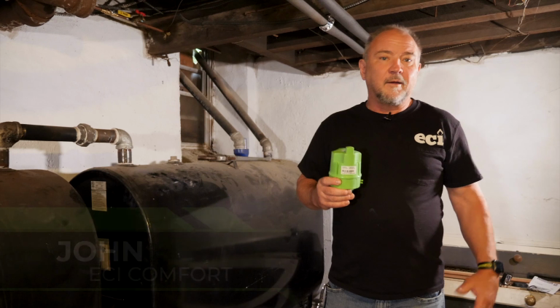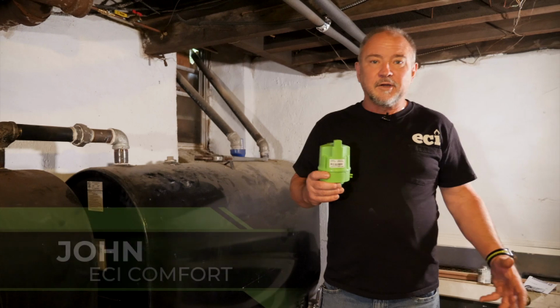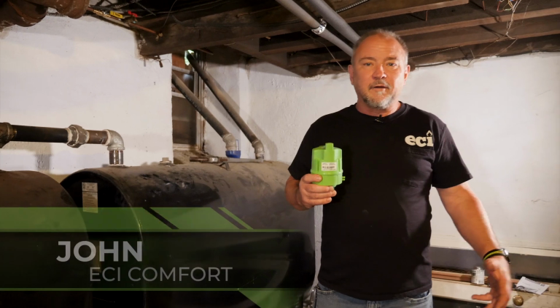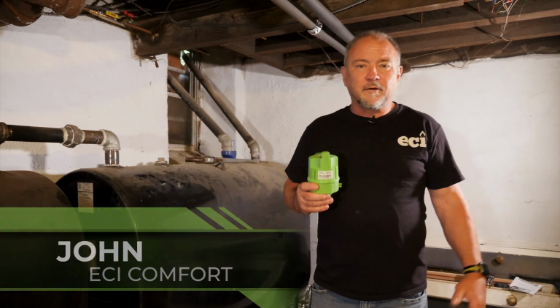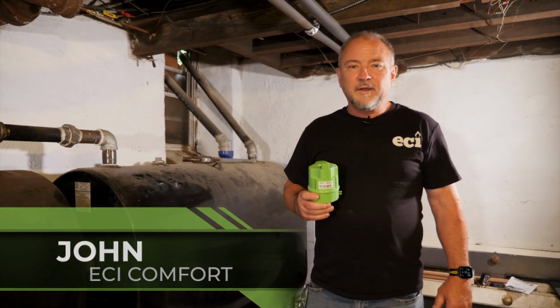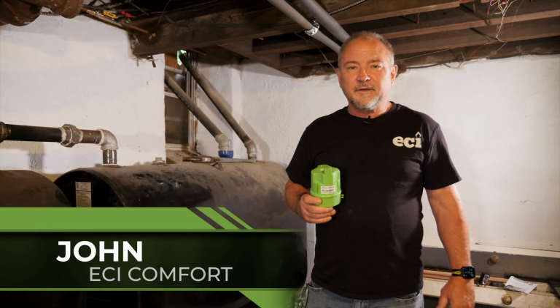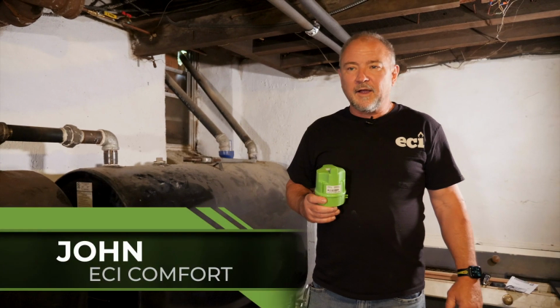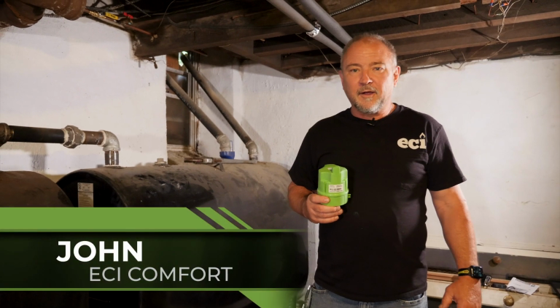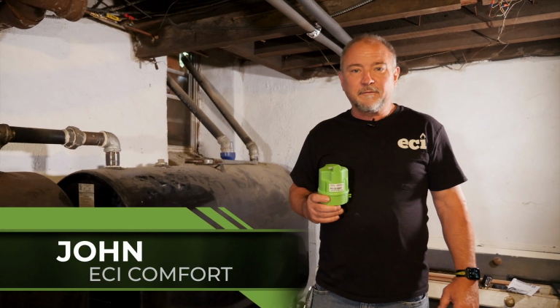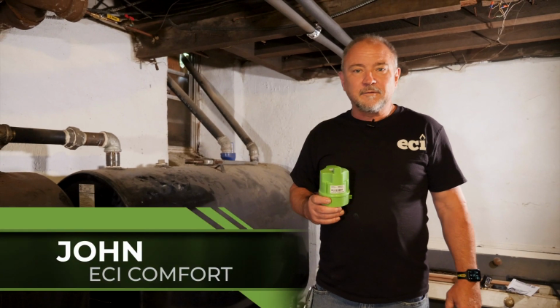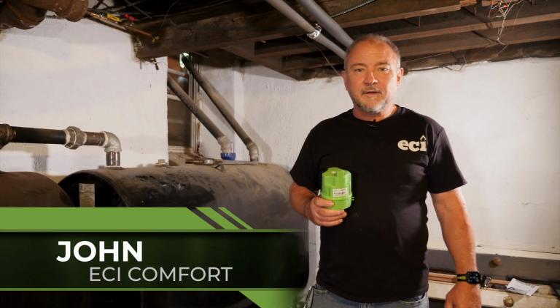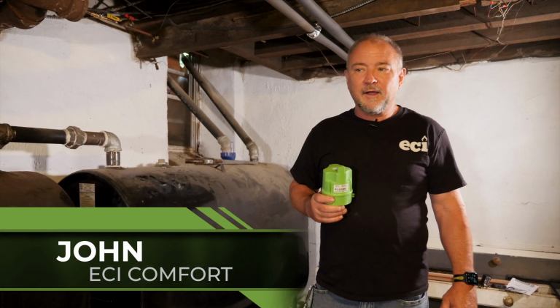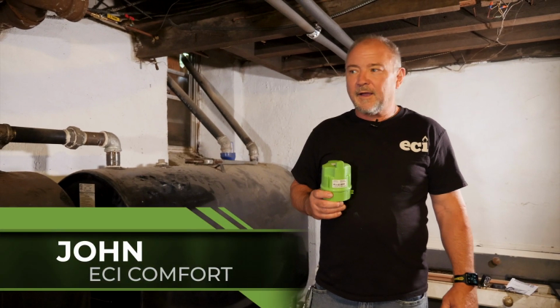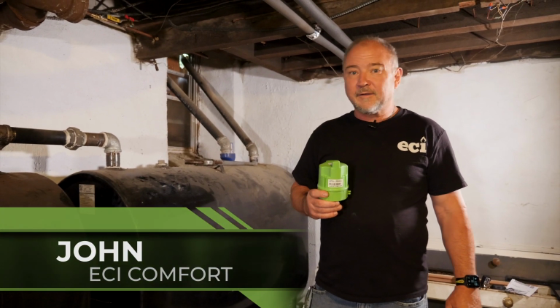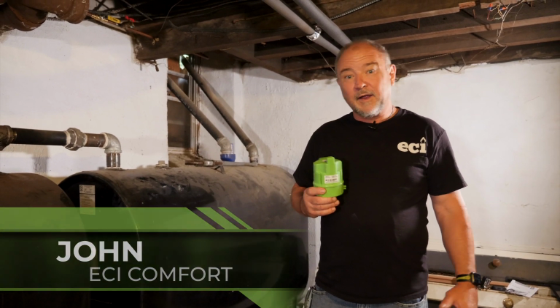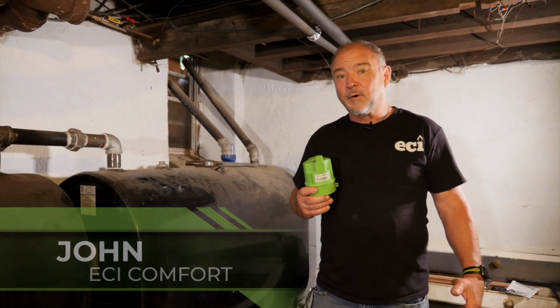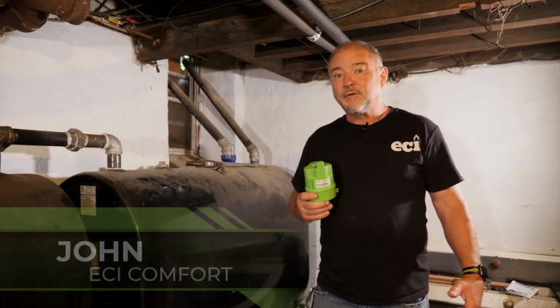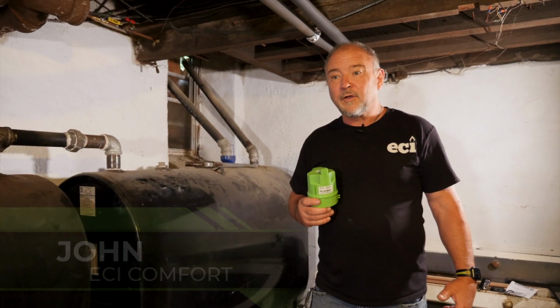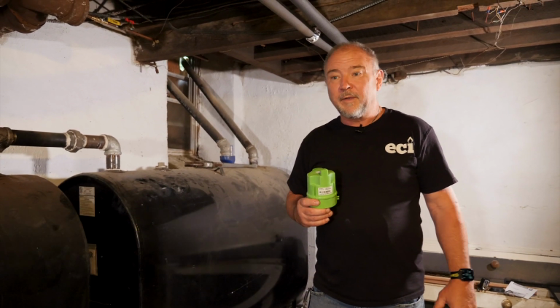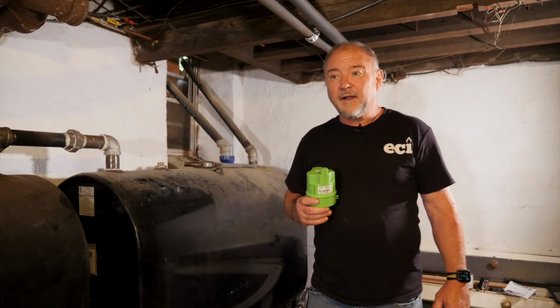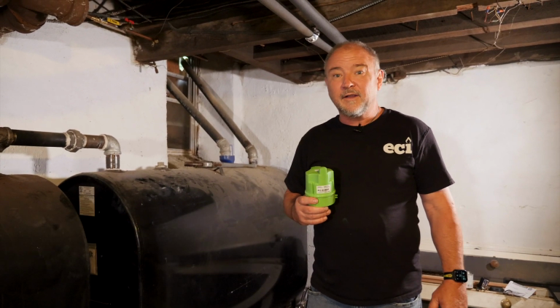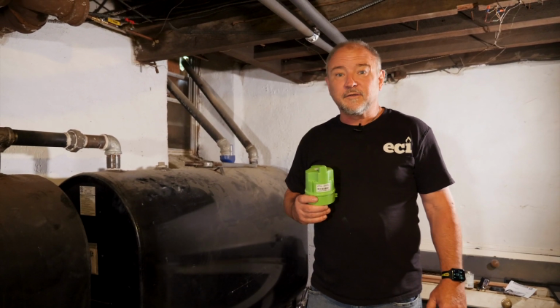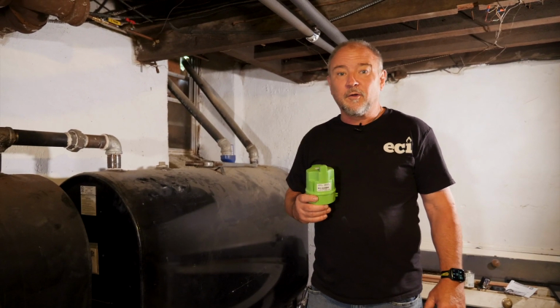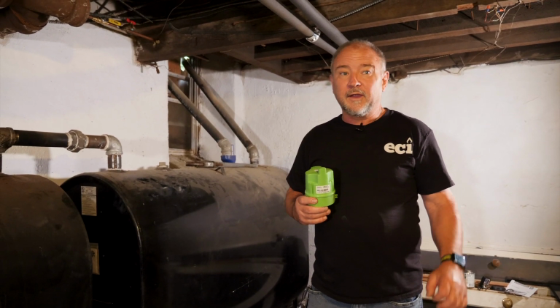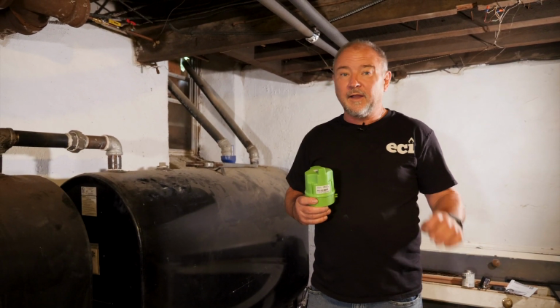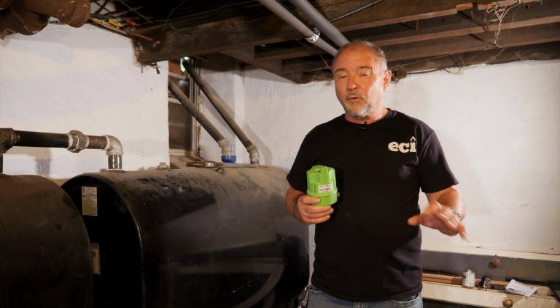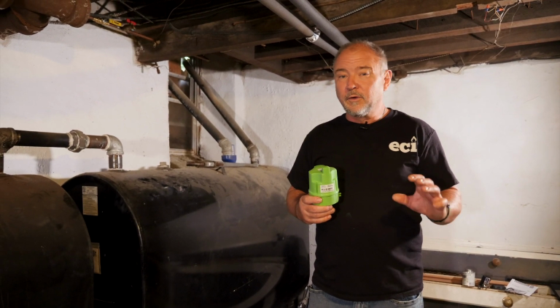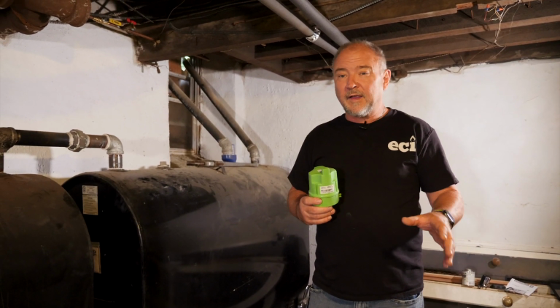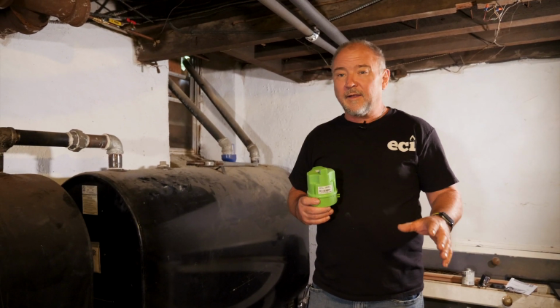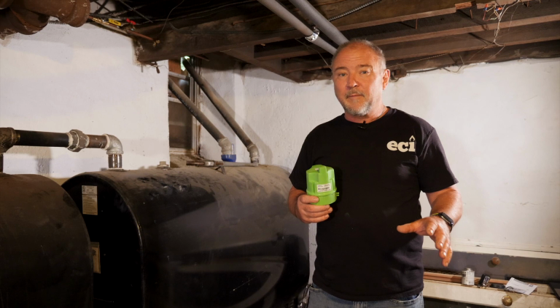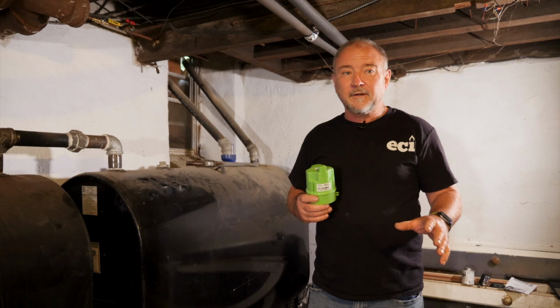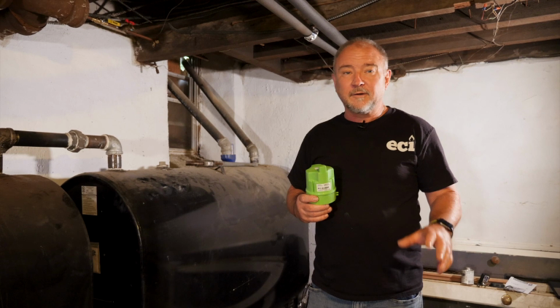I'm John from ECI Comfort. Today we're going to talk about installing an oil tank monitor.